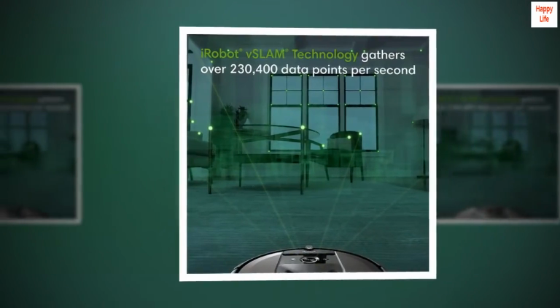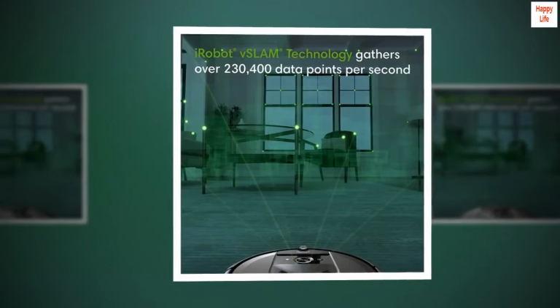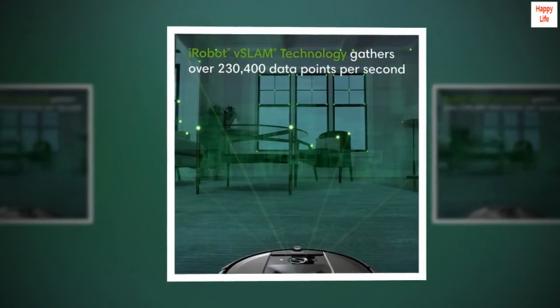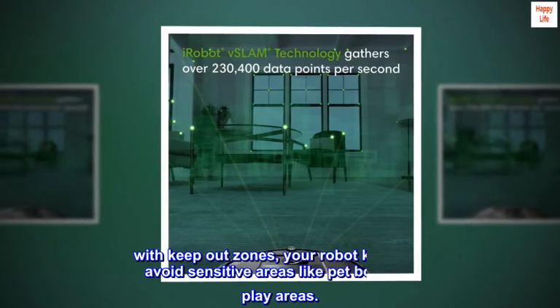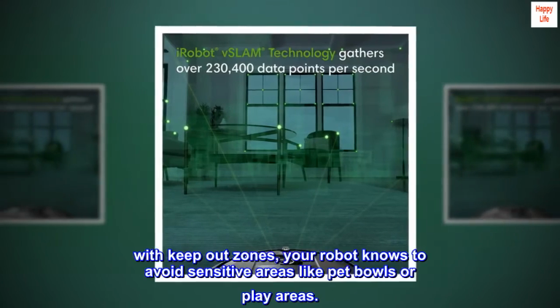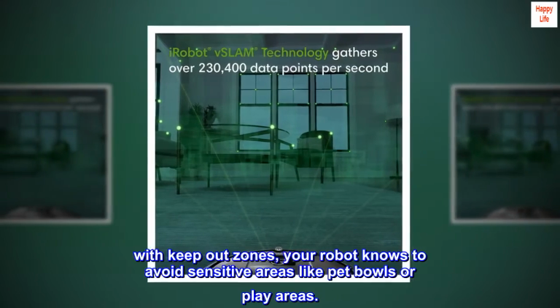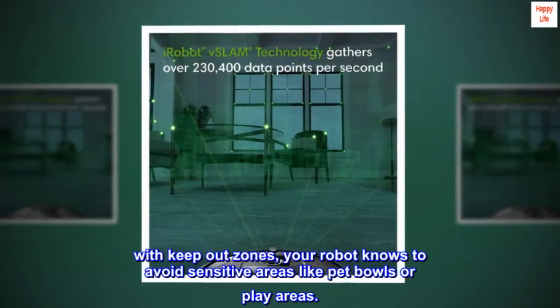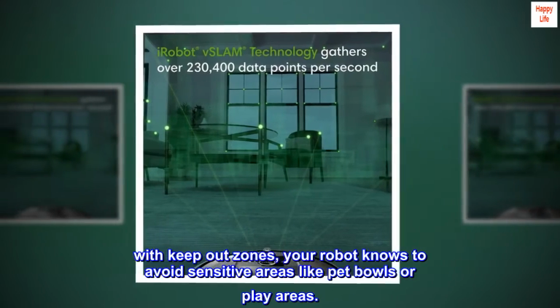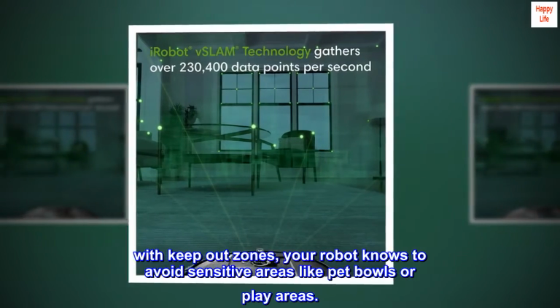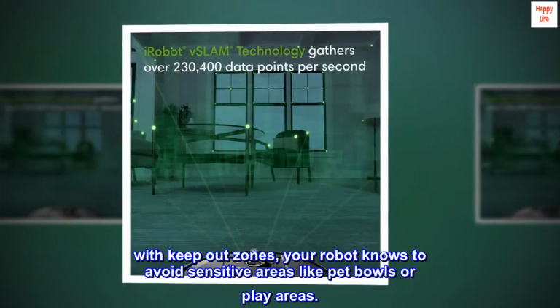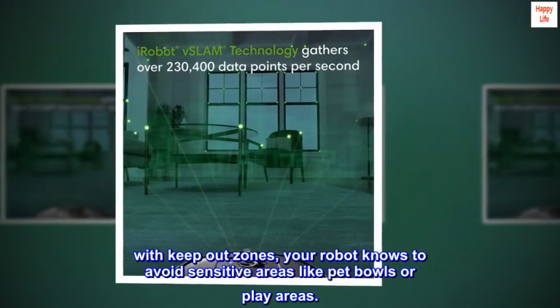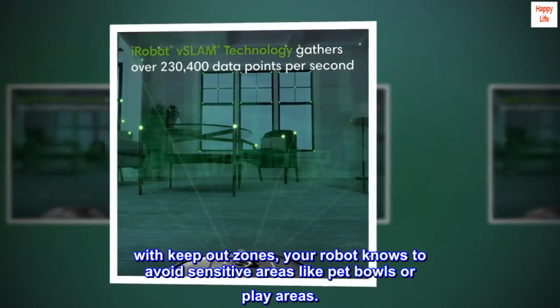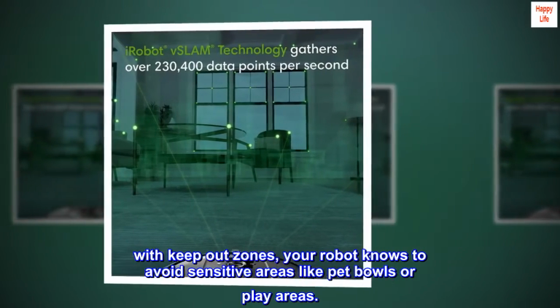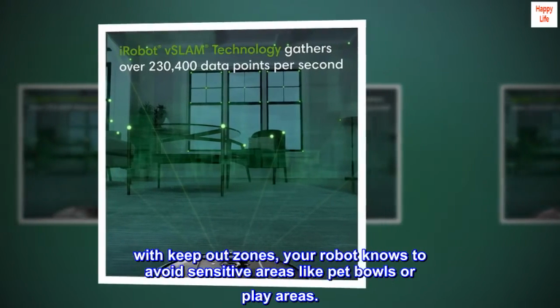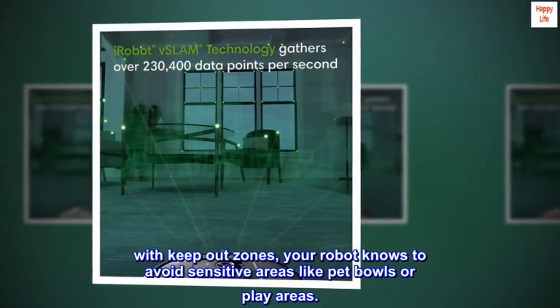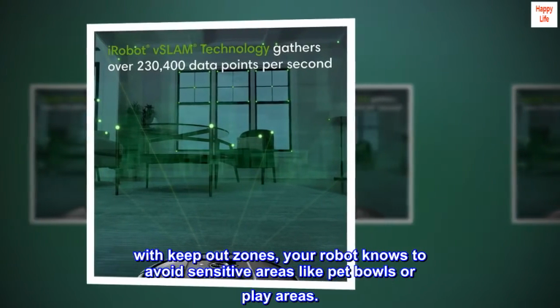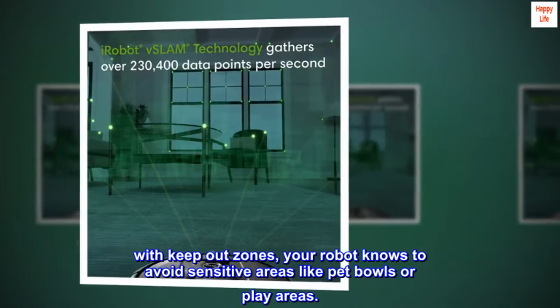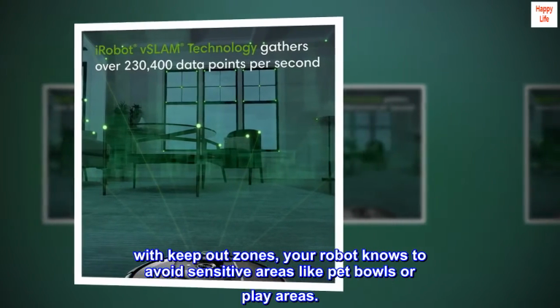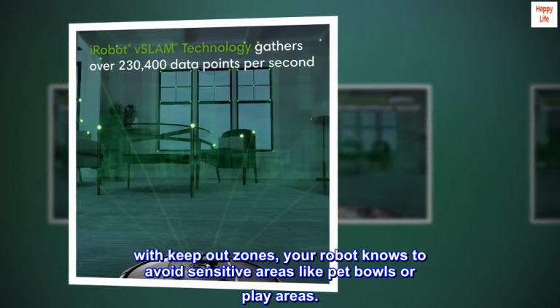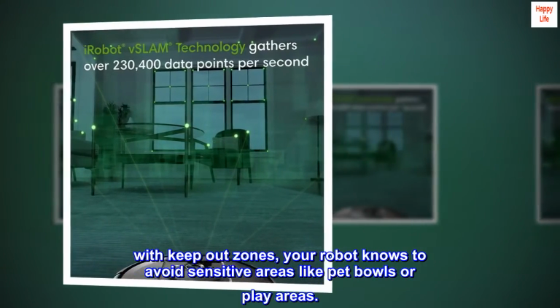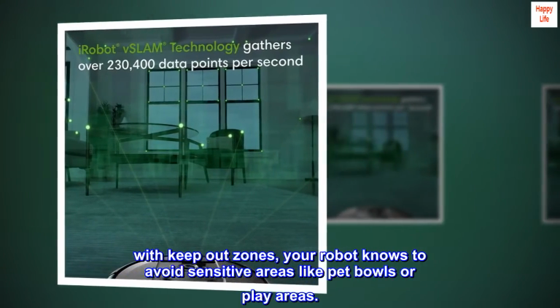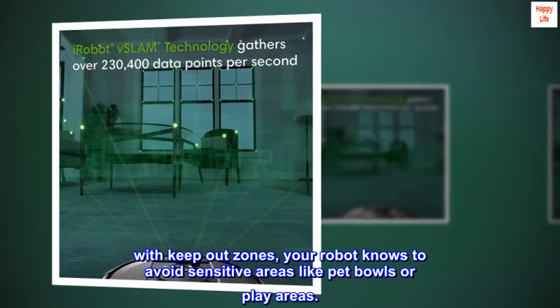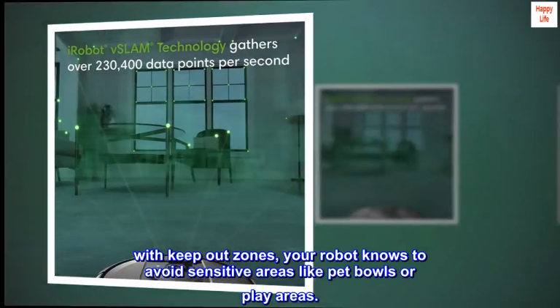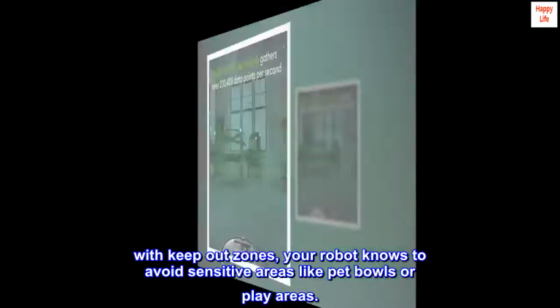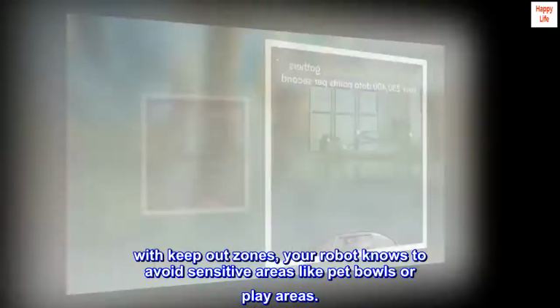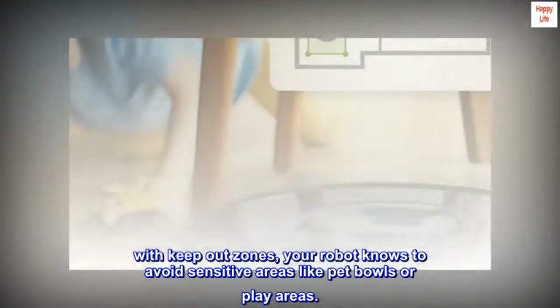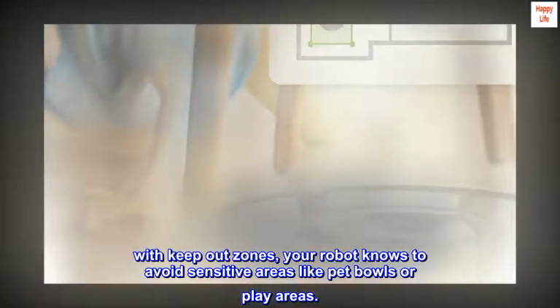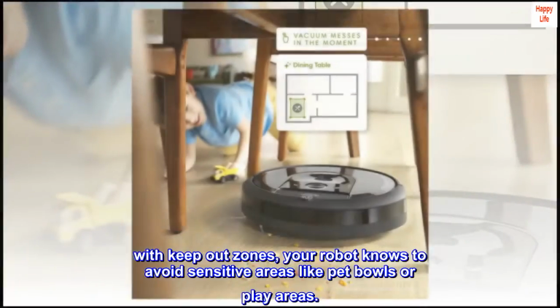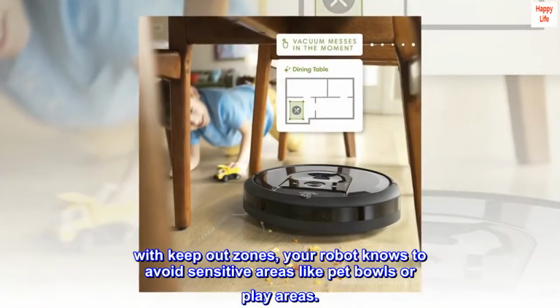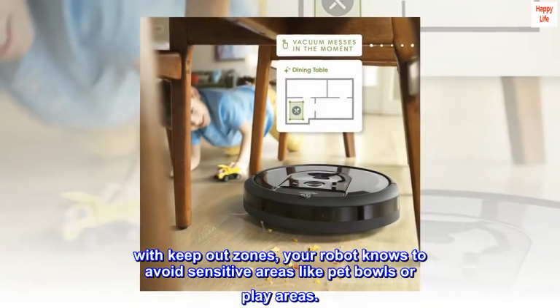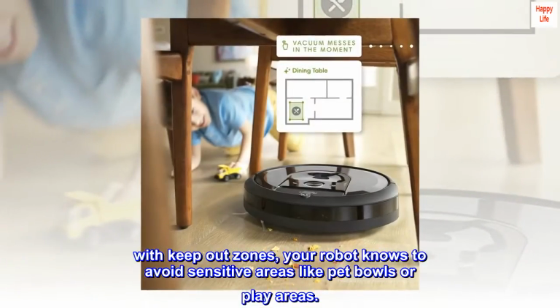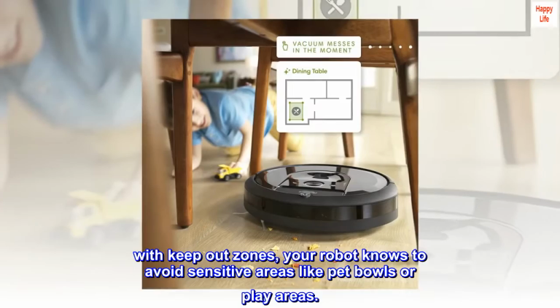With keep out zones, your robot knows to avoid sensitive areas like pet bowls or play areas.